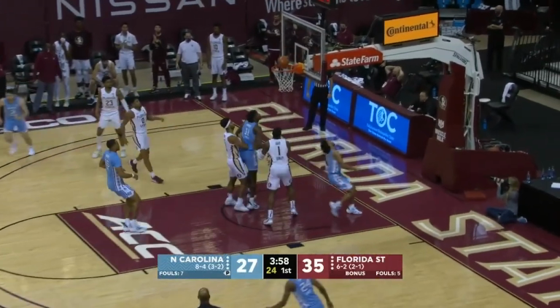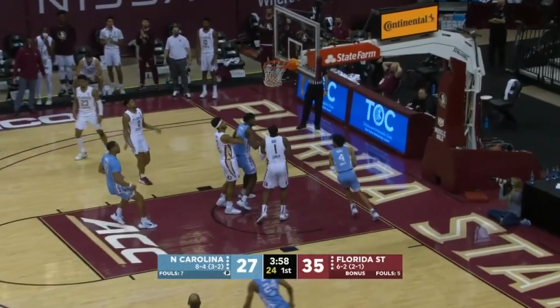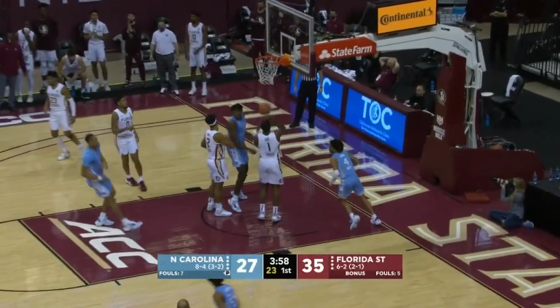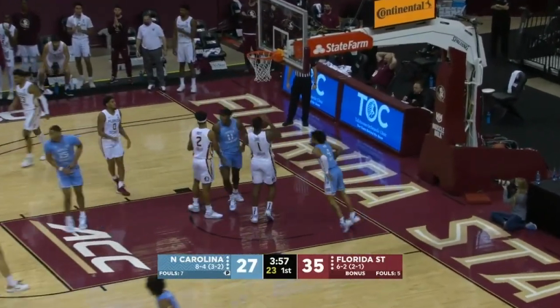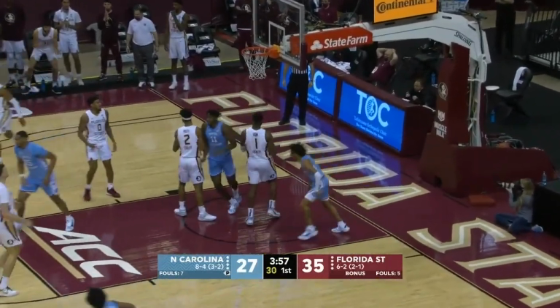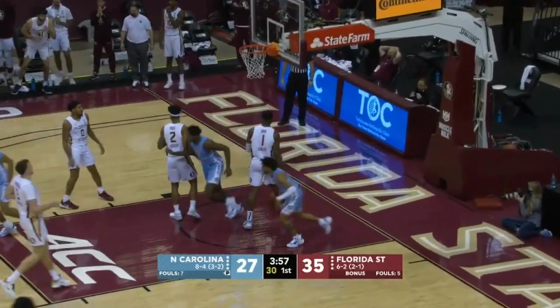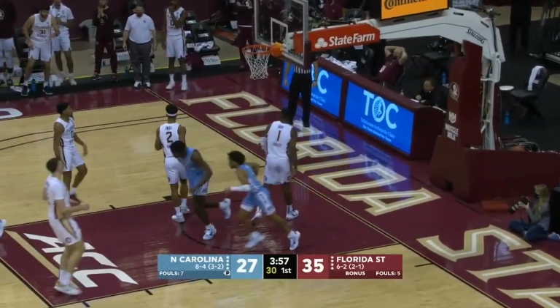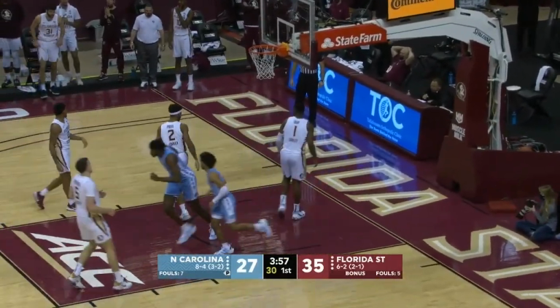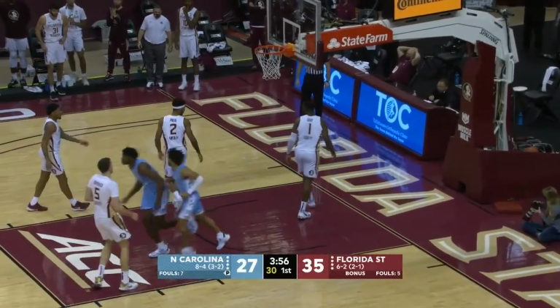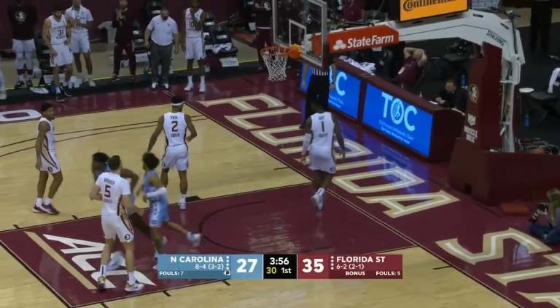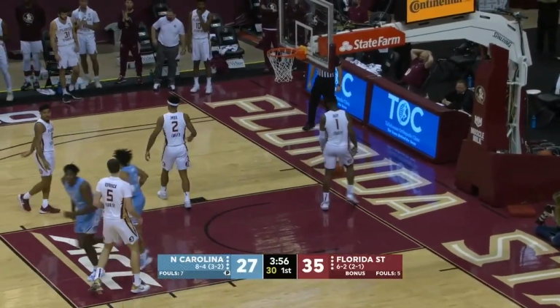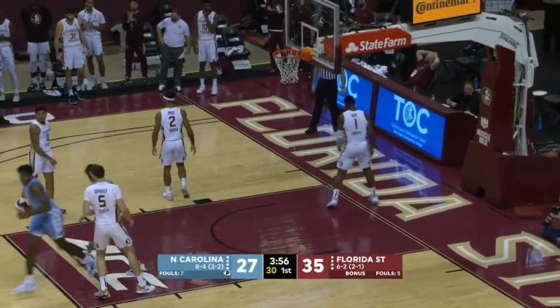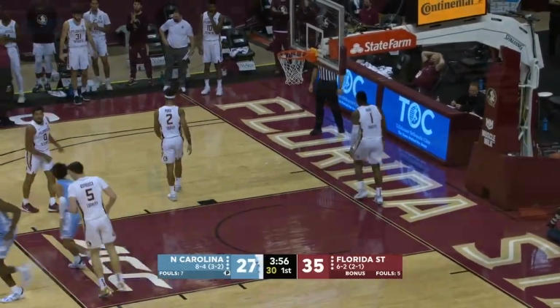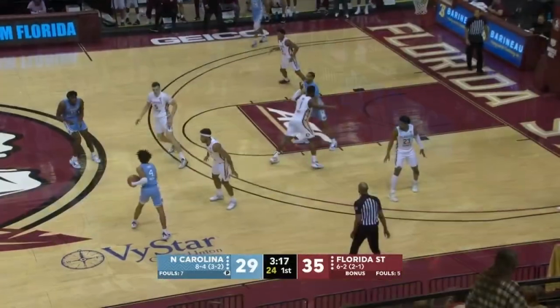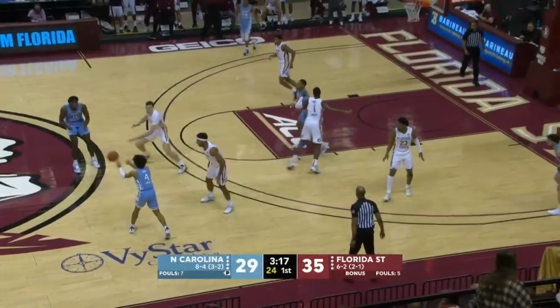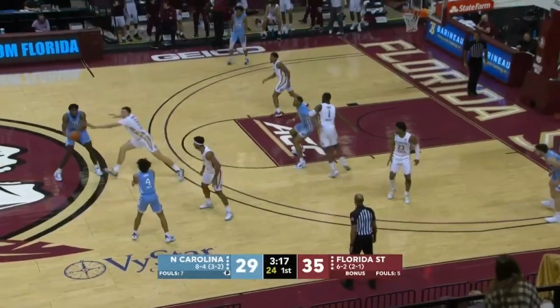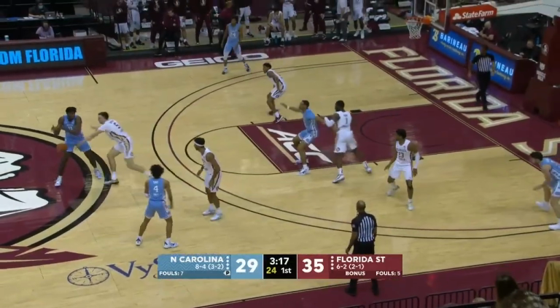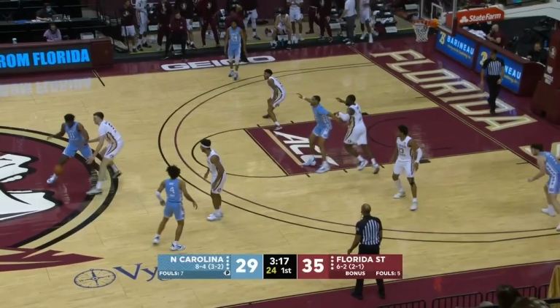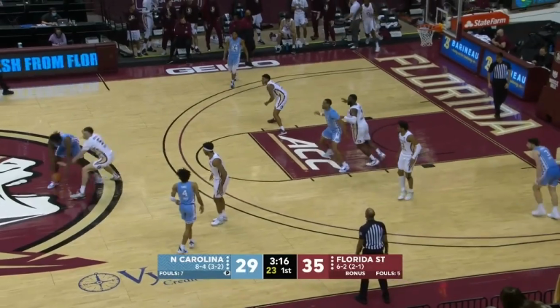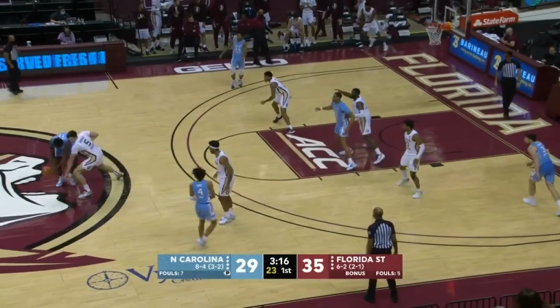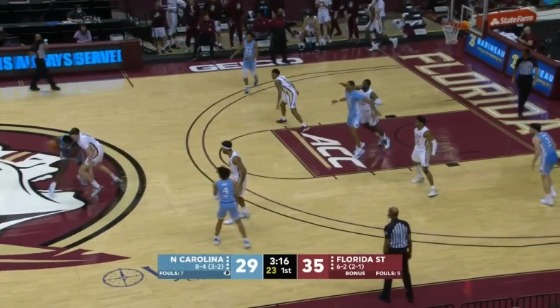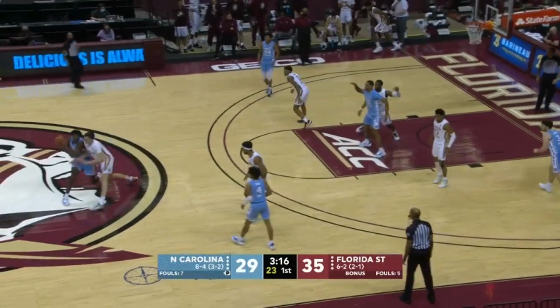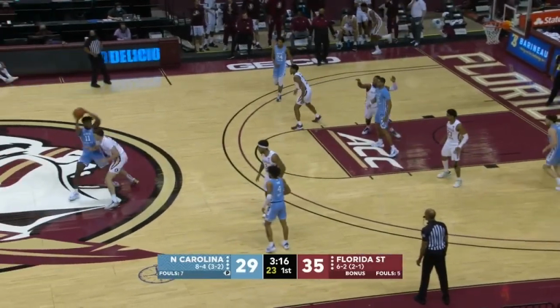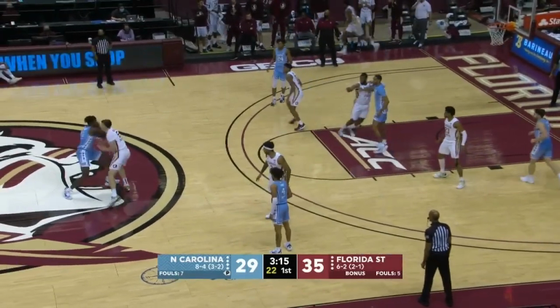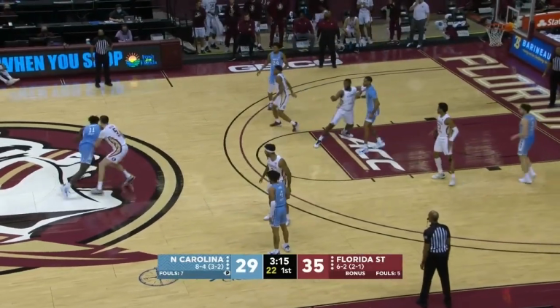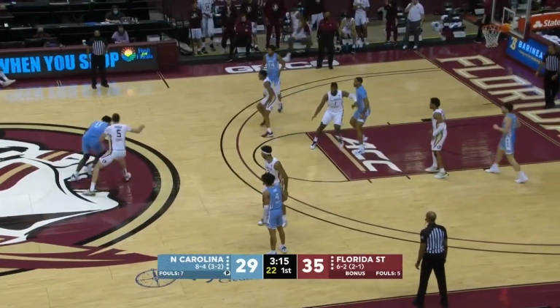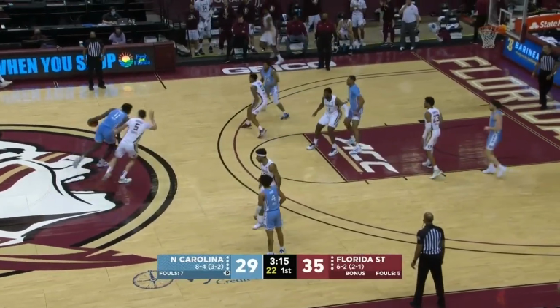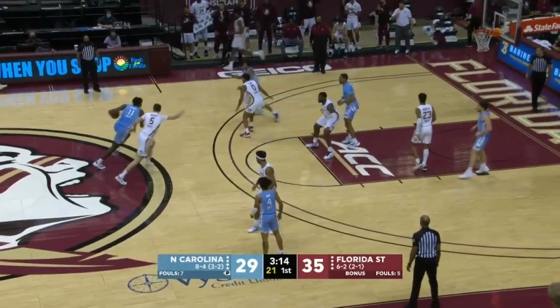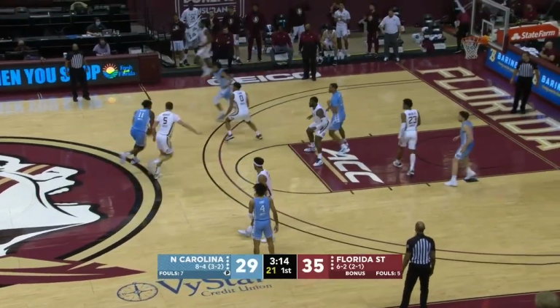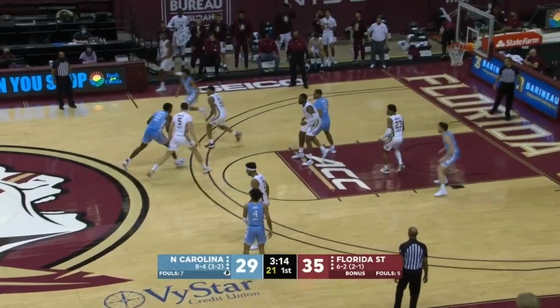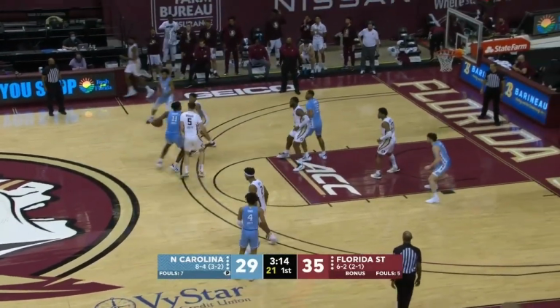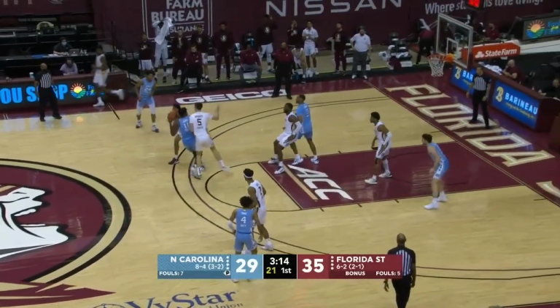Davis, meanwhile, coast to coast, and scoops it in. Heels have started to warm up a little offensively. Can they continue?